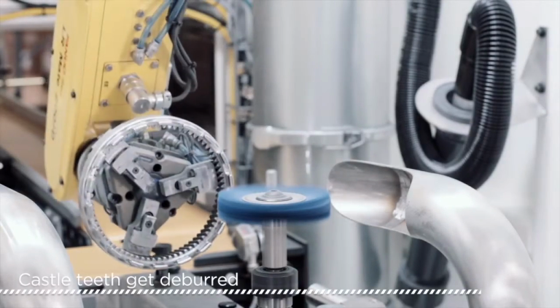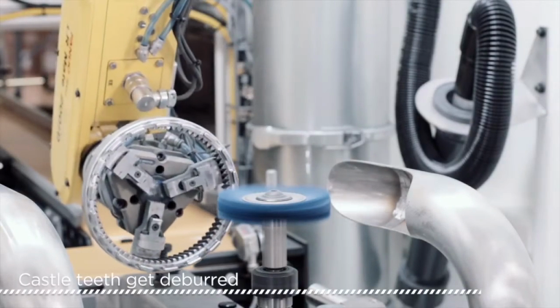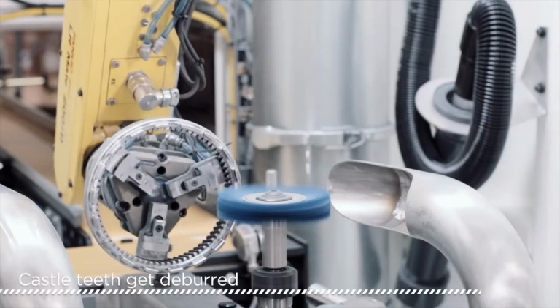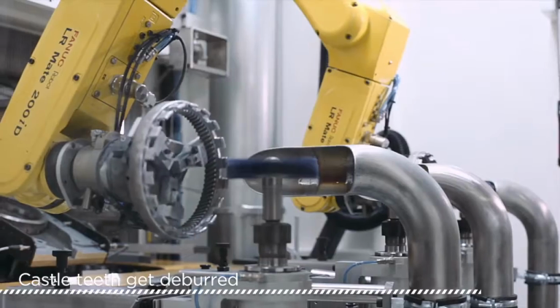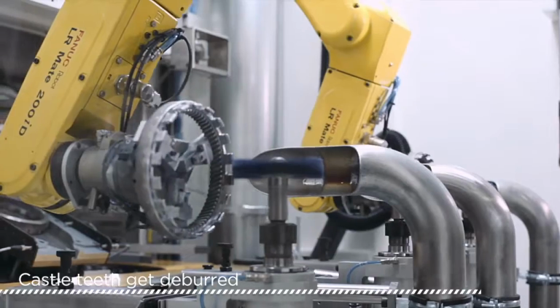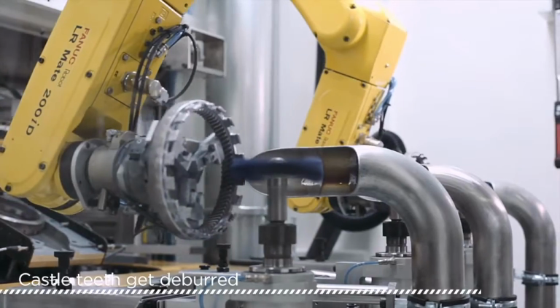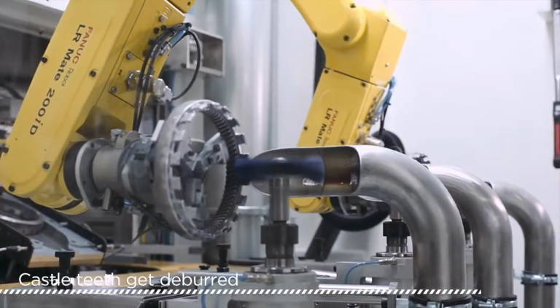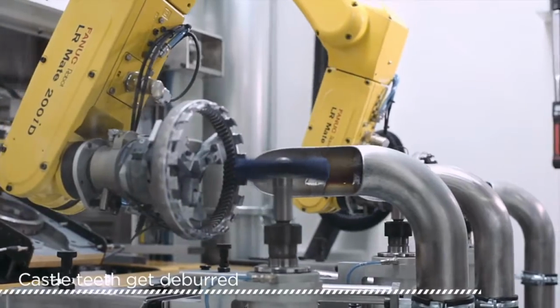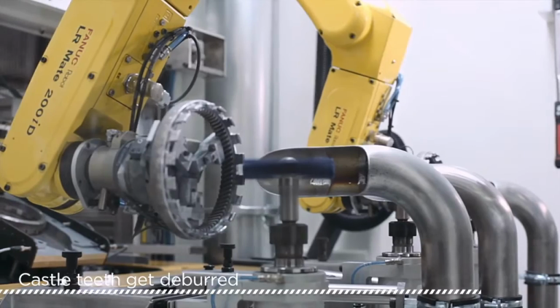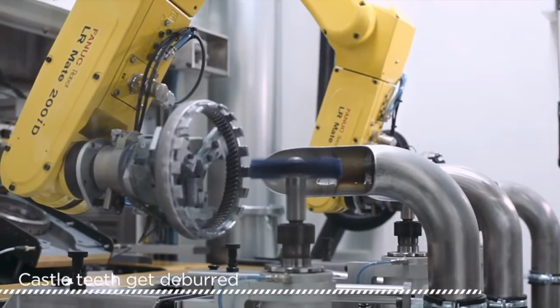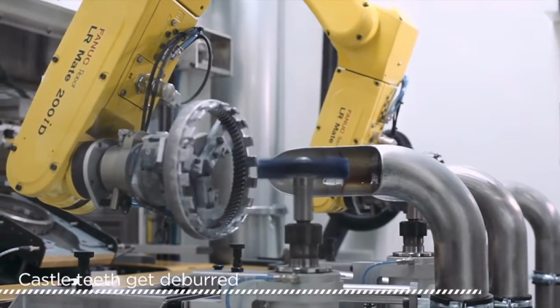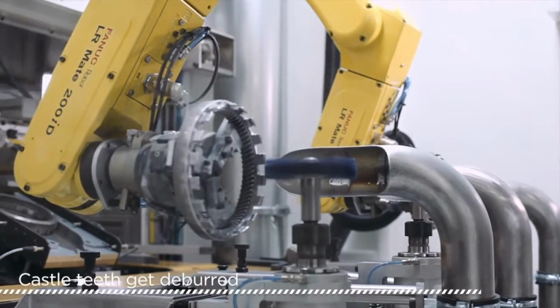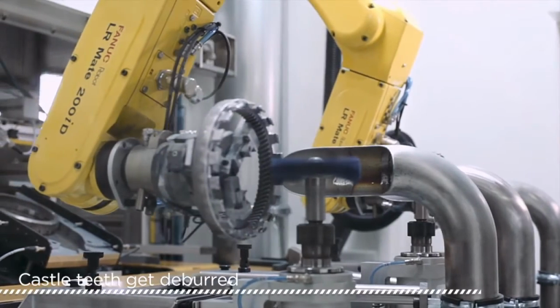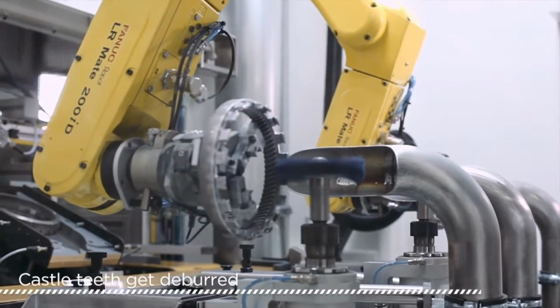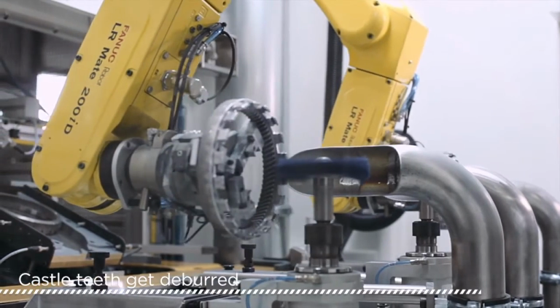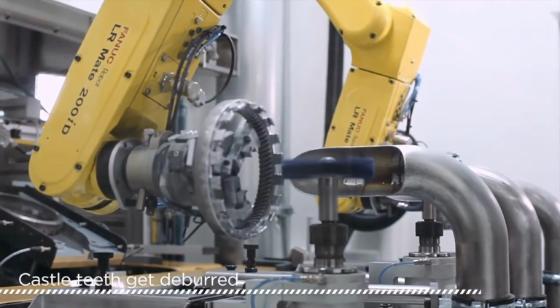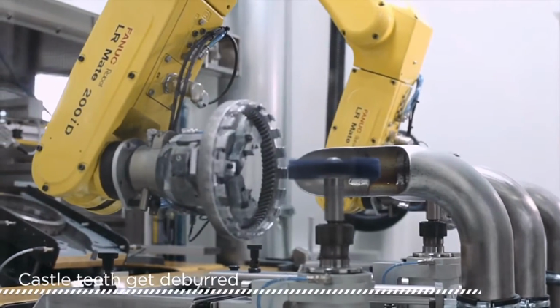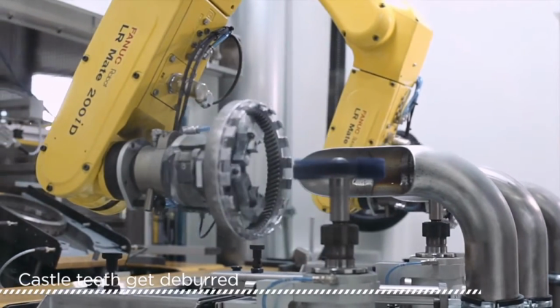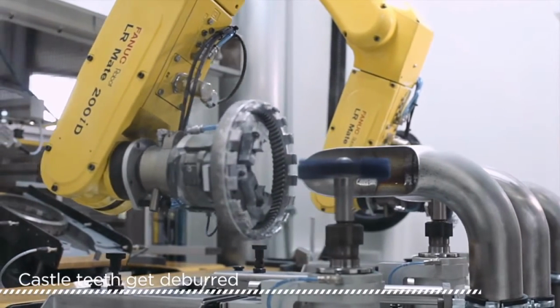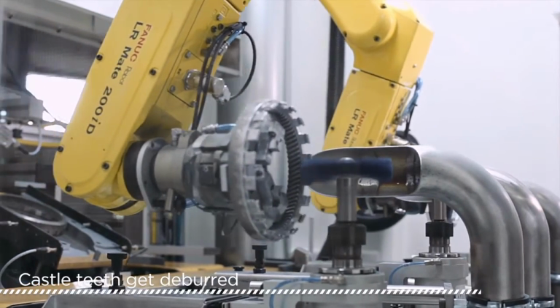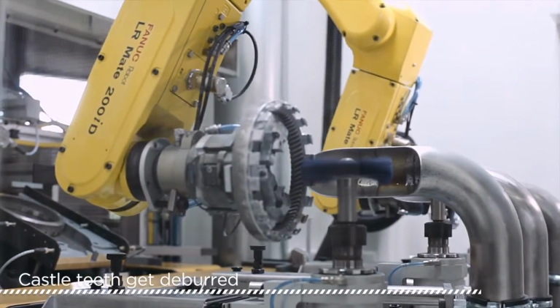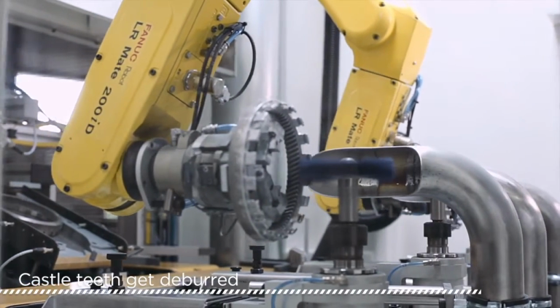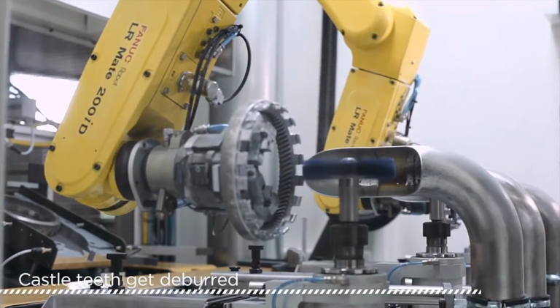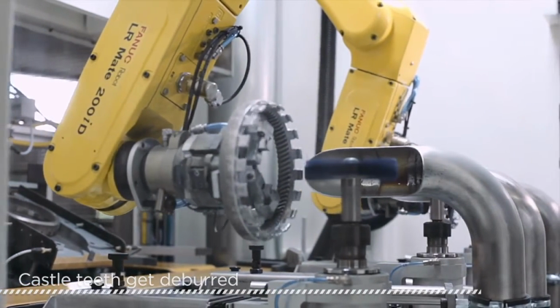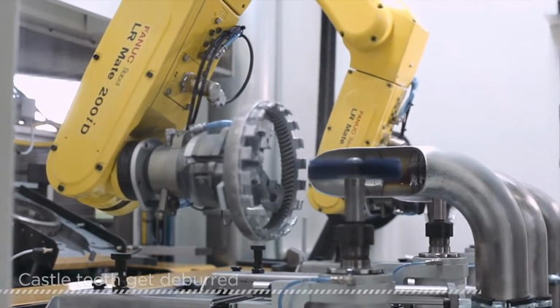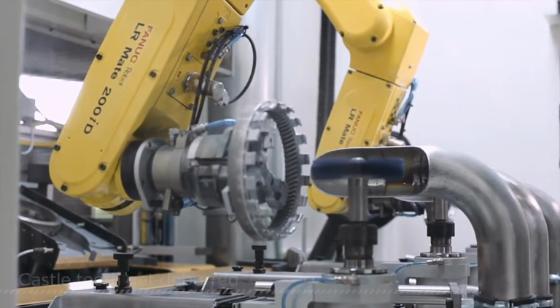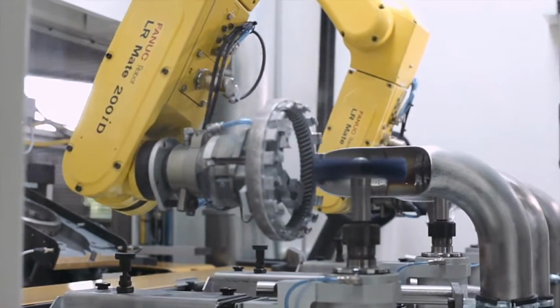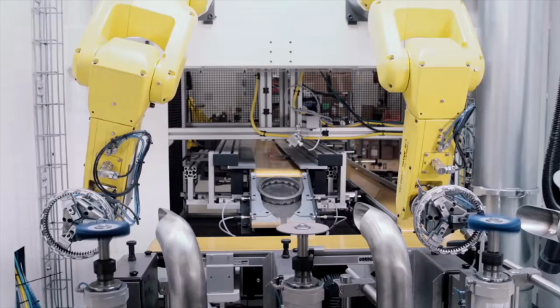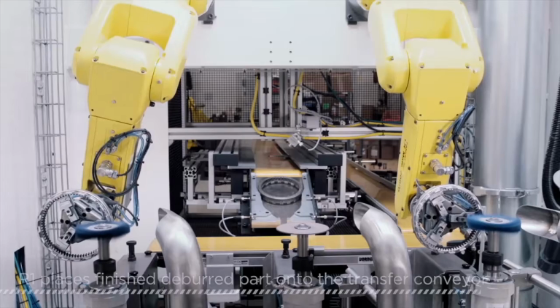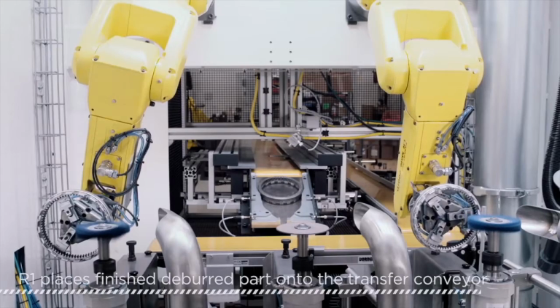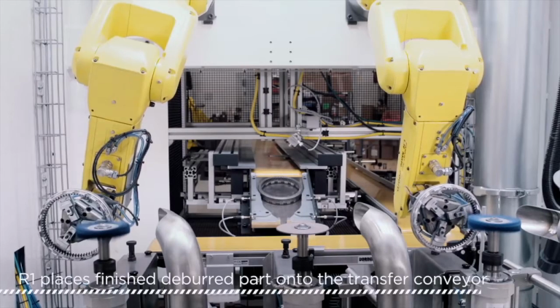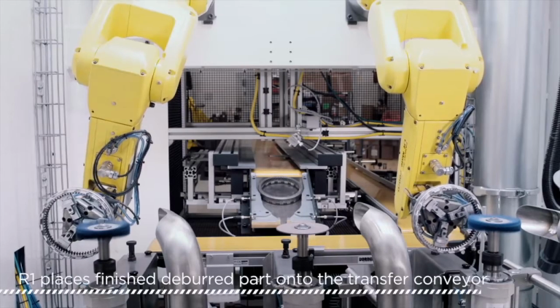Remembering the orientation of the teeth from earlier, the robot now brushes between each of the teeth on the gear.